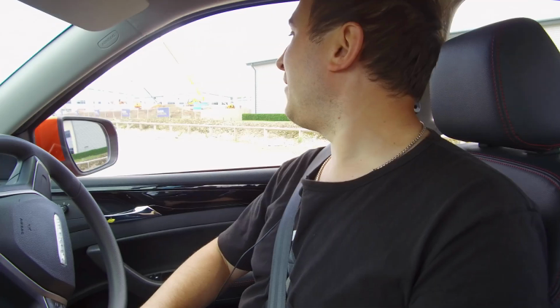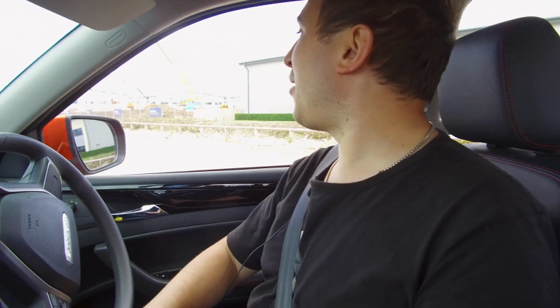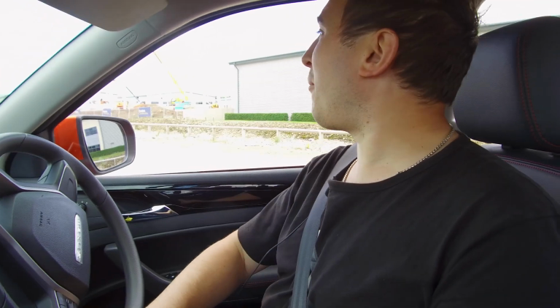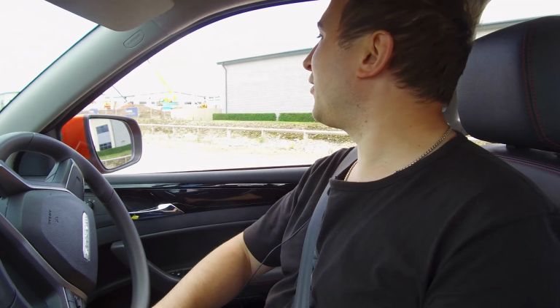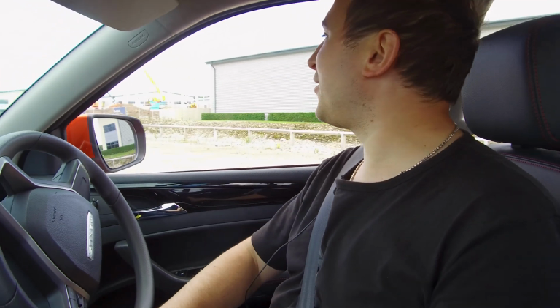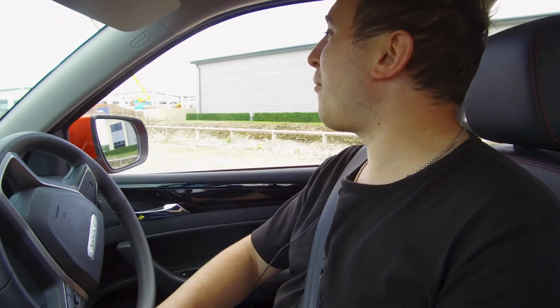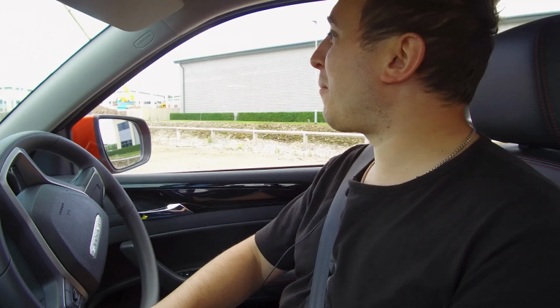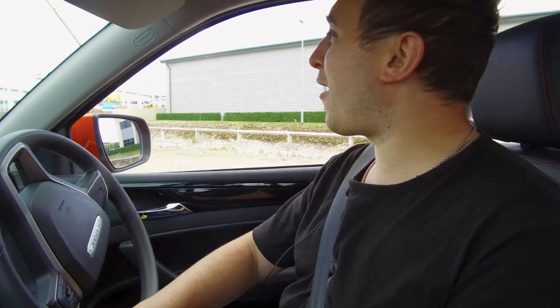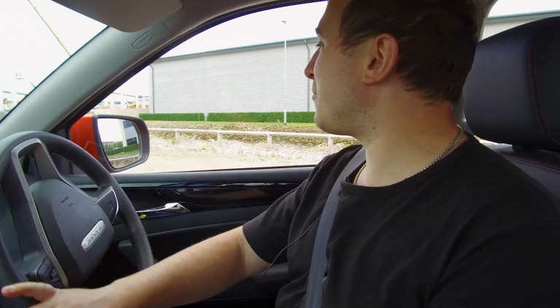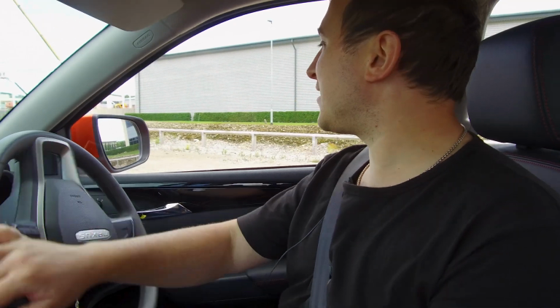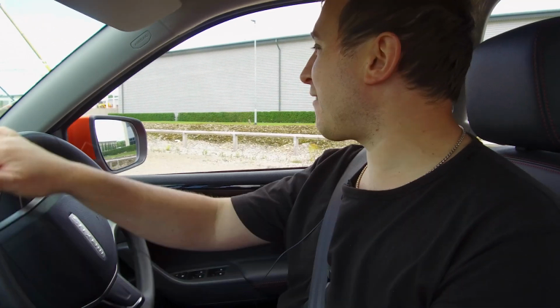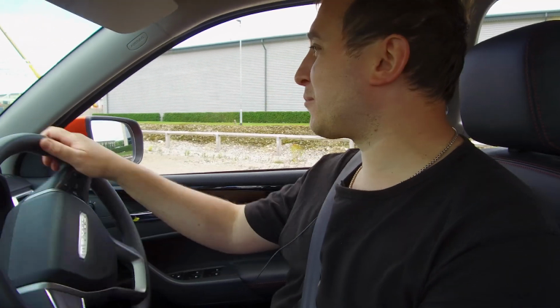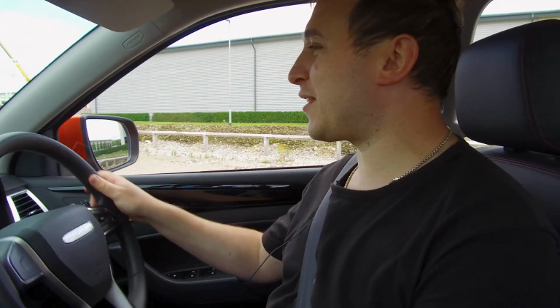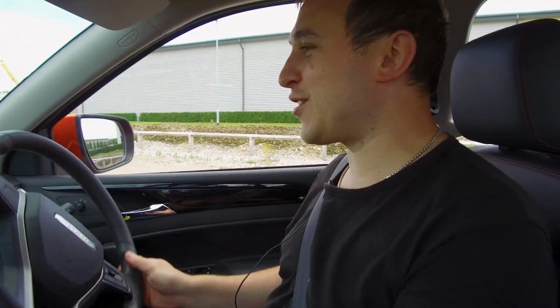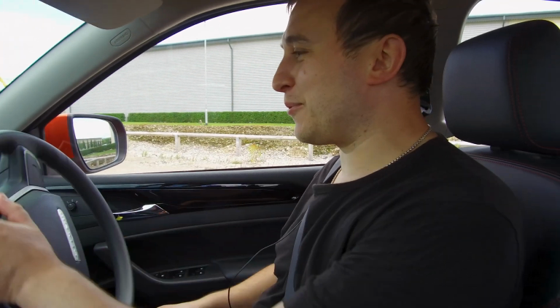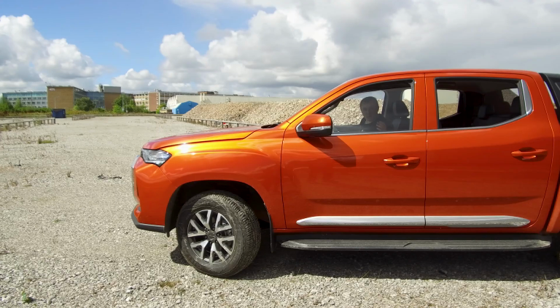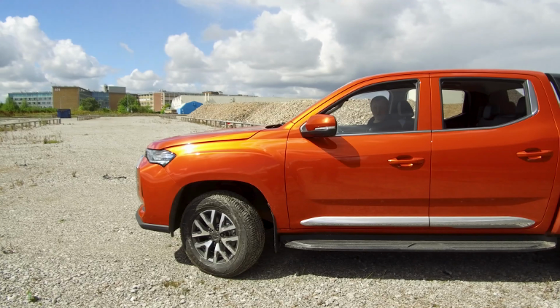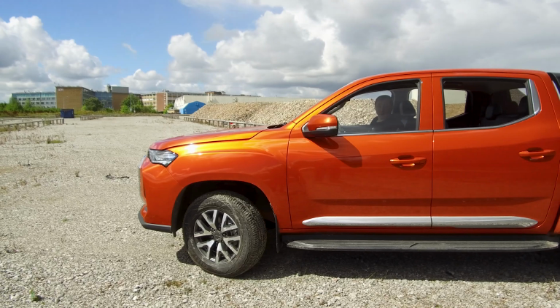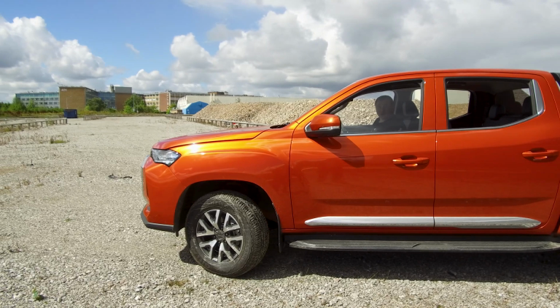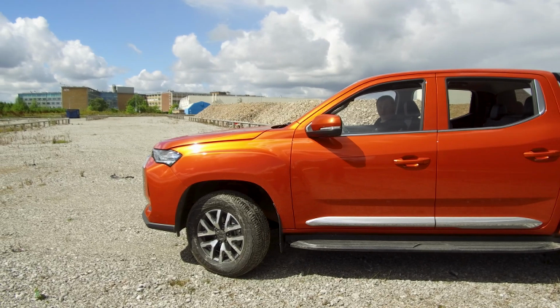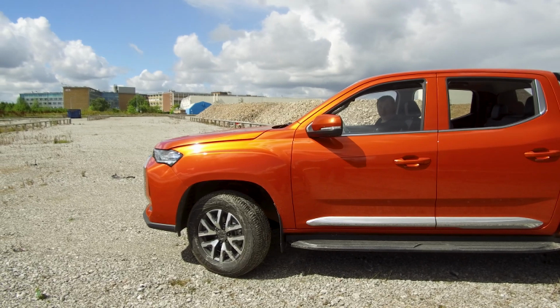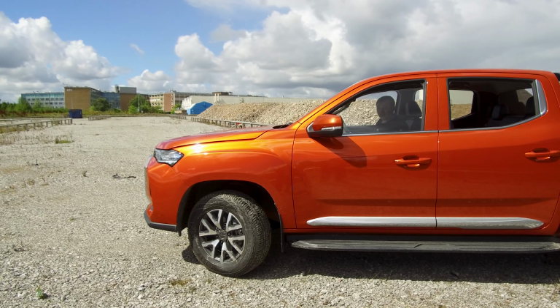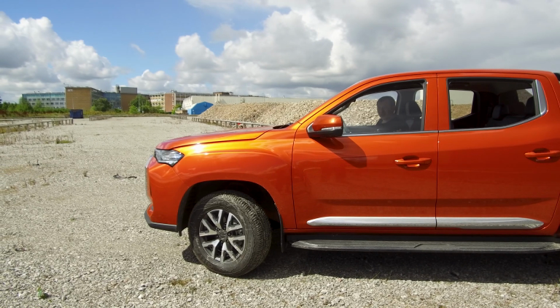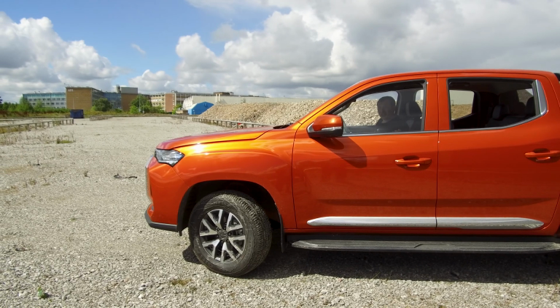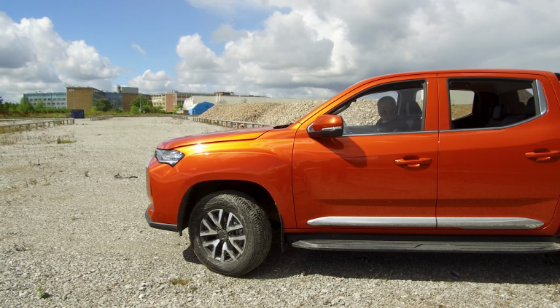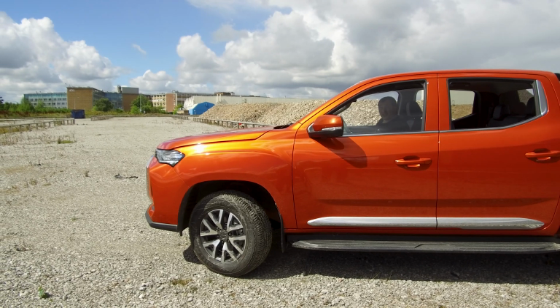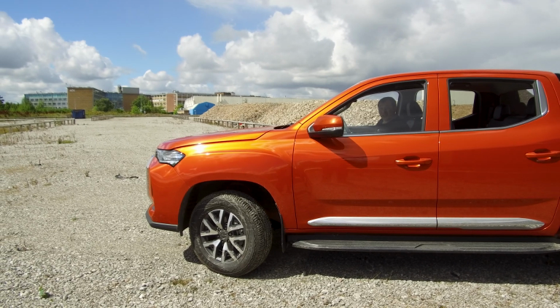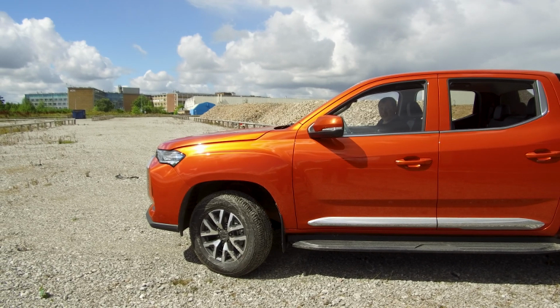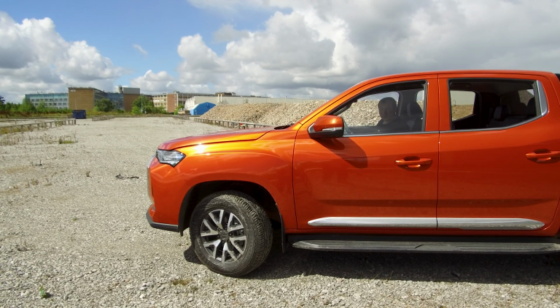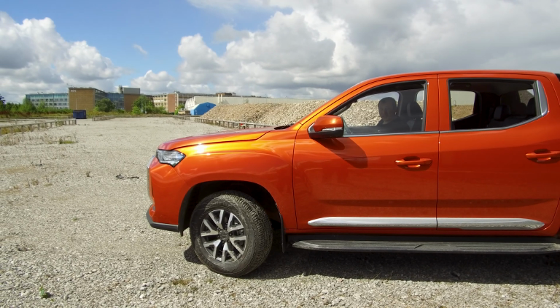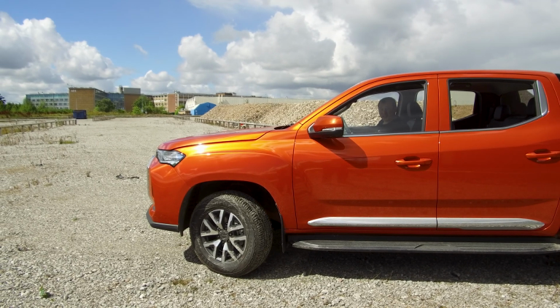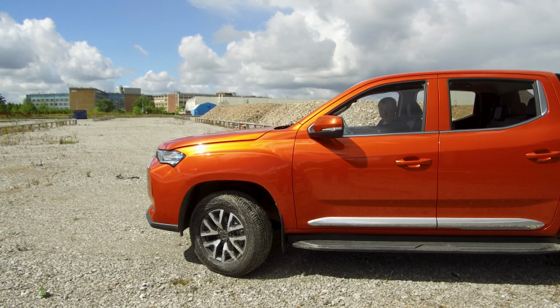No one apart from Mrs. Harris will get the joke. Want a four-wheel-drive version? You'll have to ask Mrs. Harris.